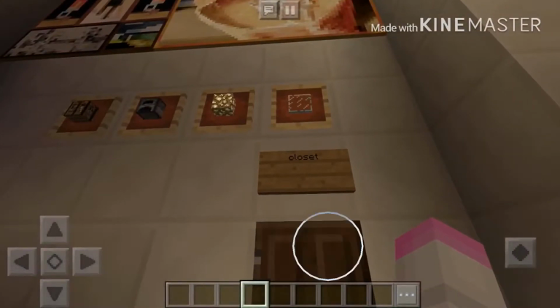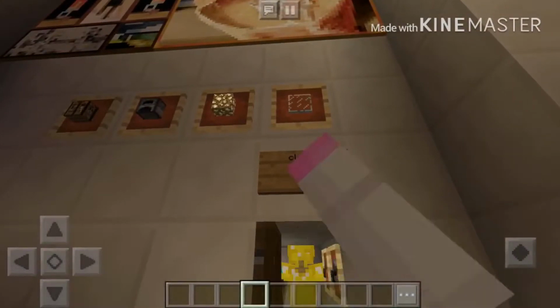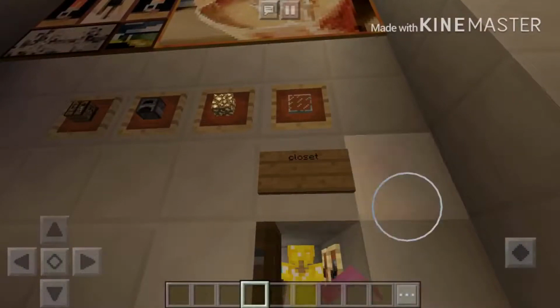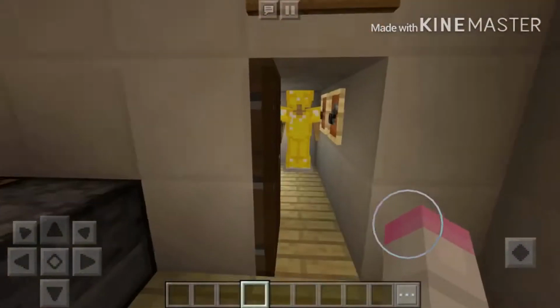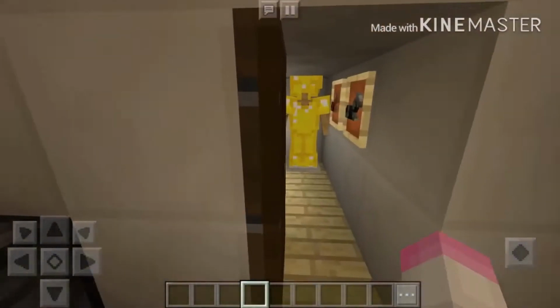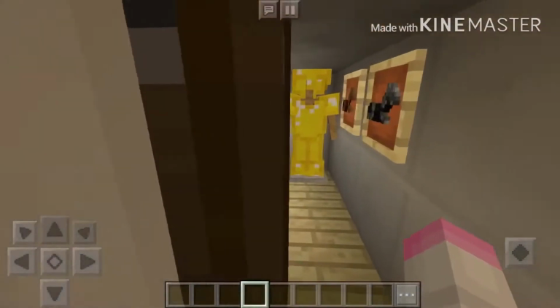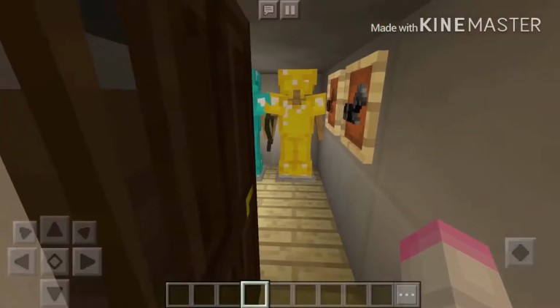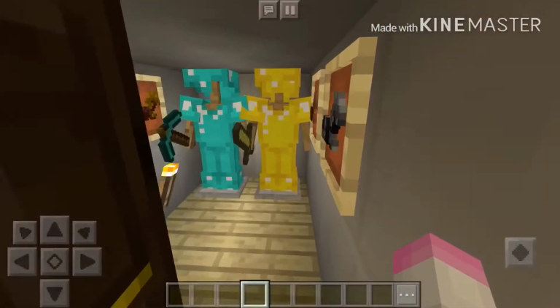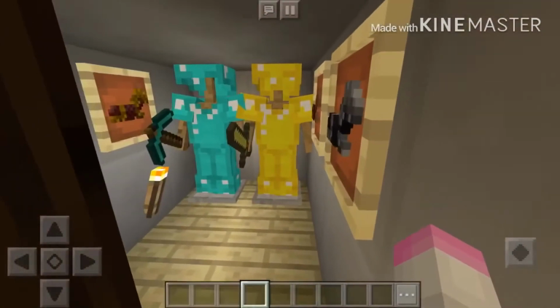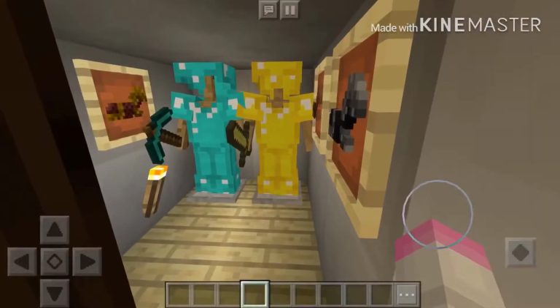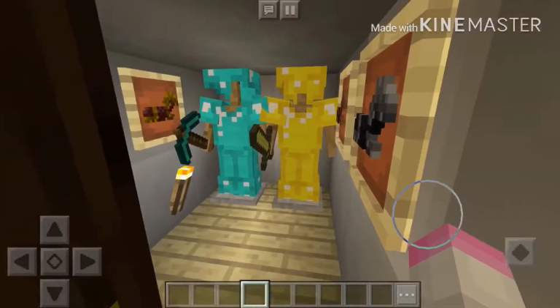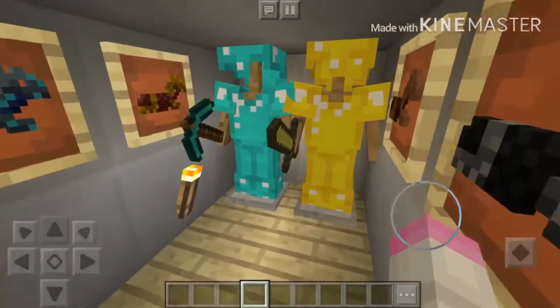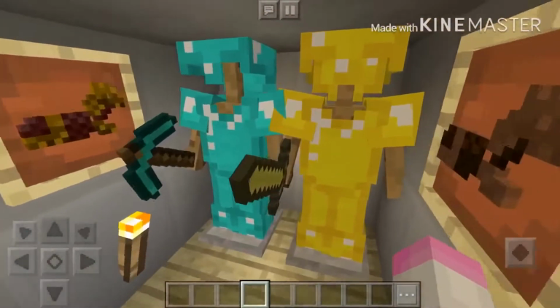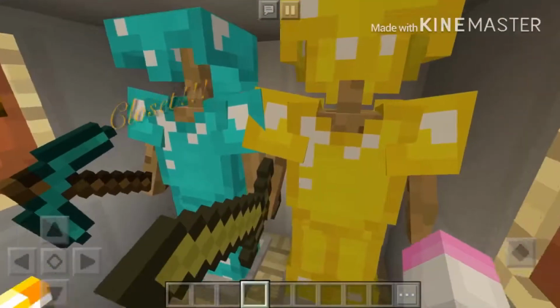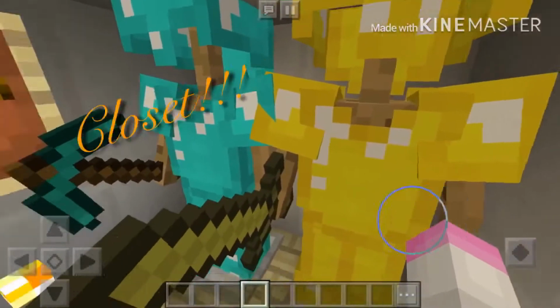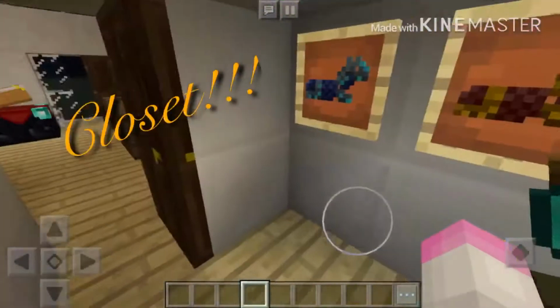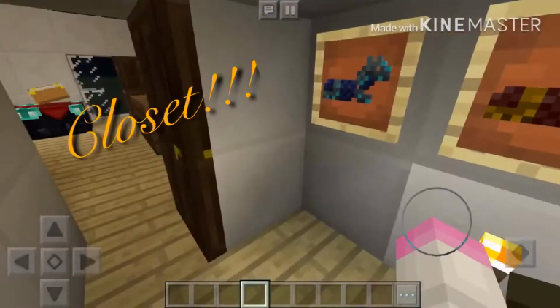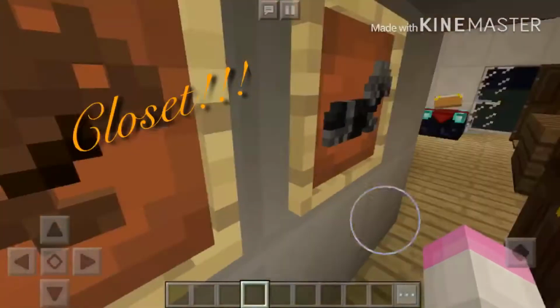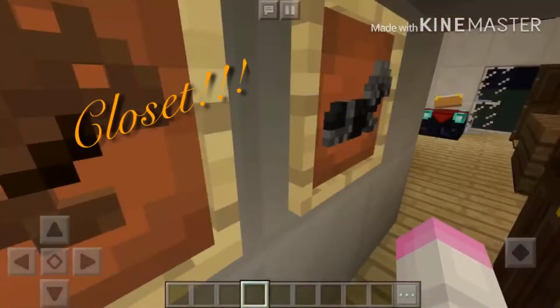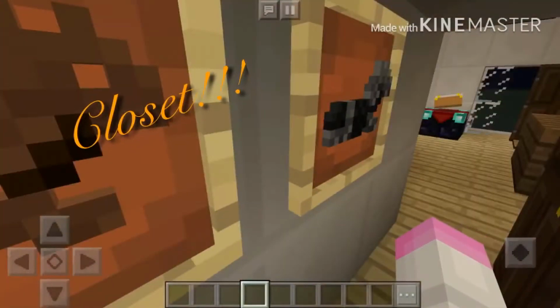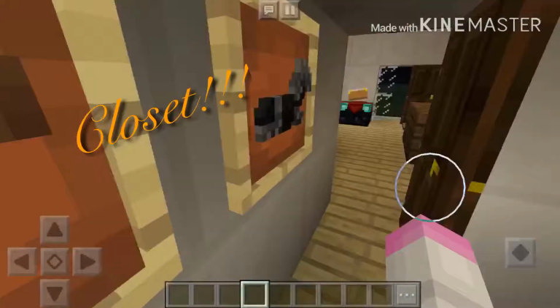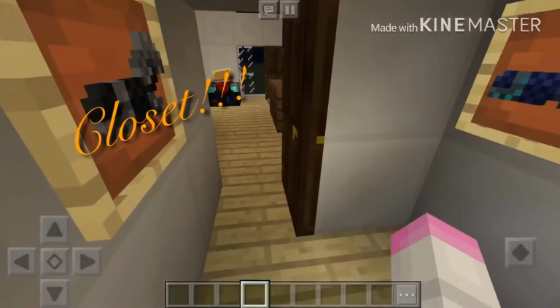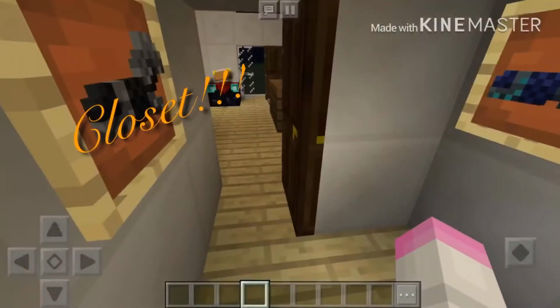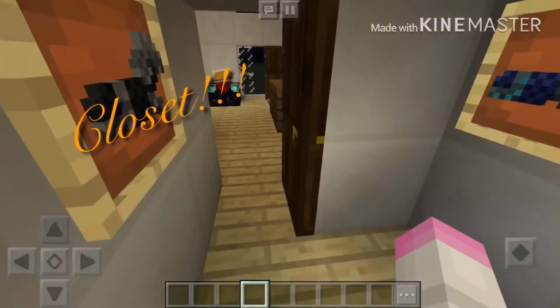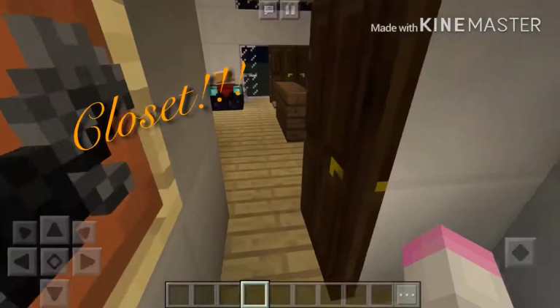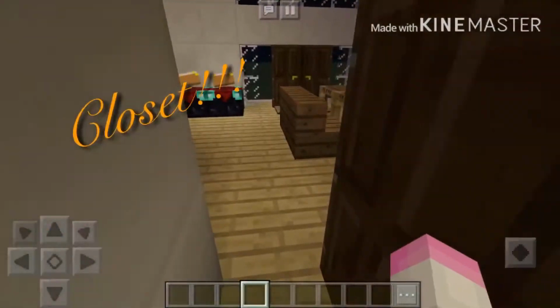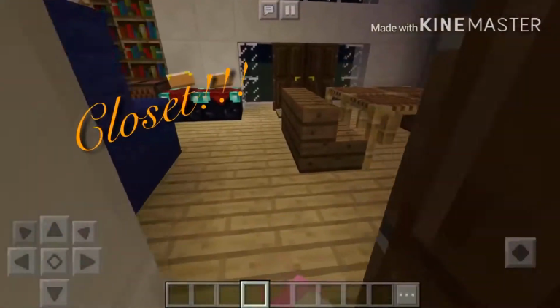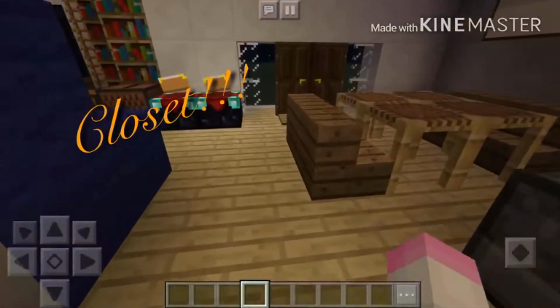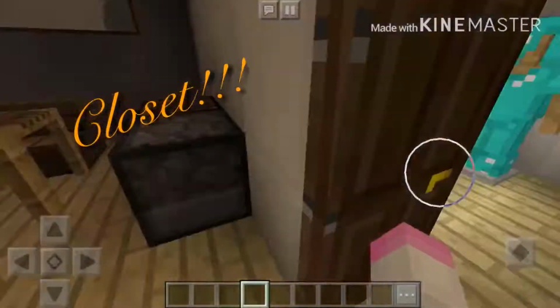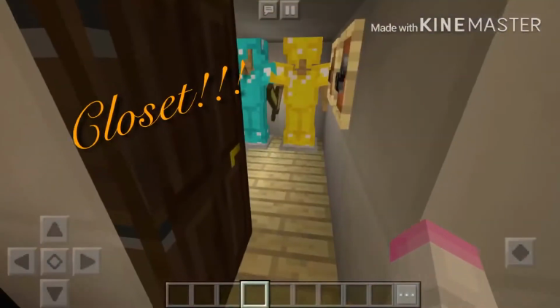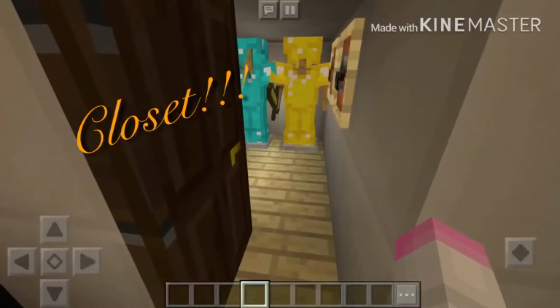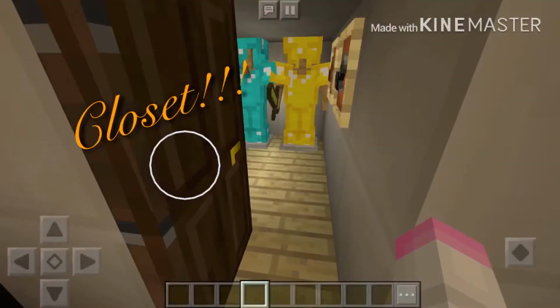Right next to the kitchen is the closet. It has diamond armor and gold armor and horse armor.